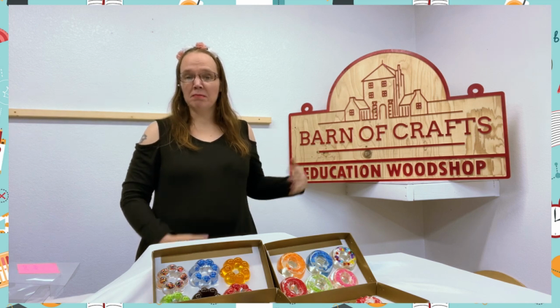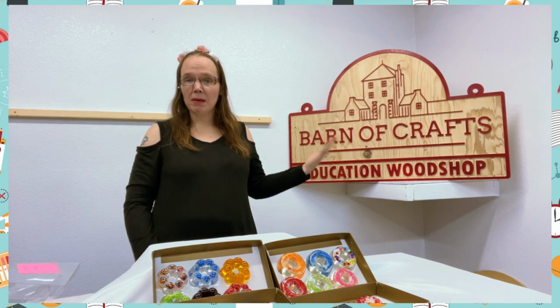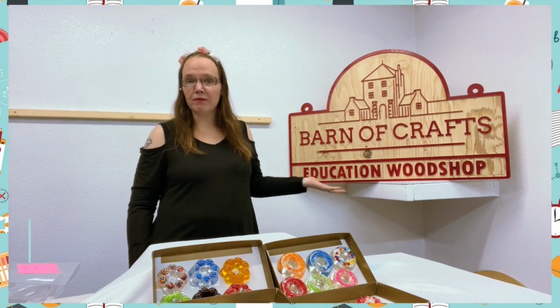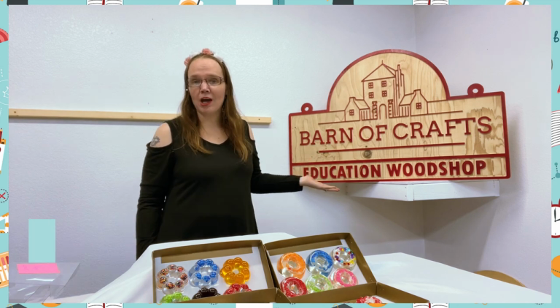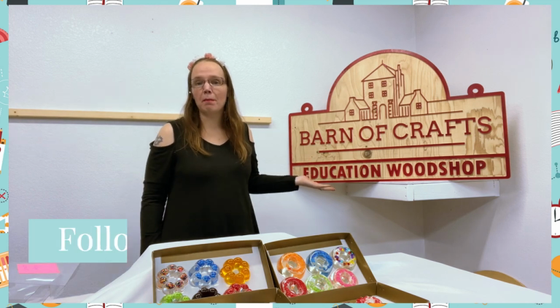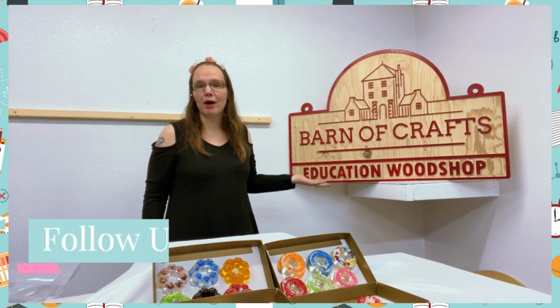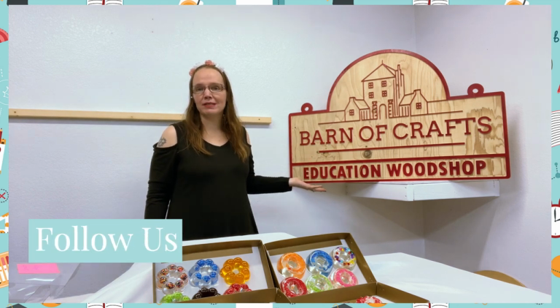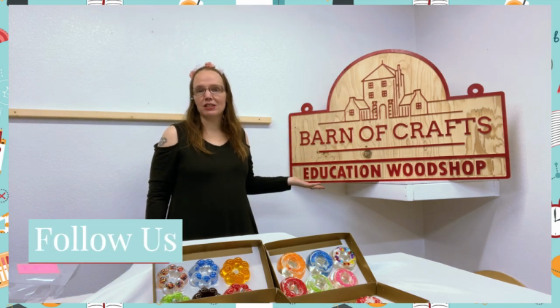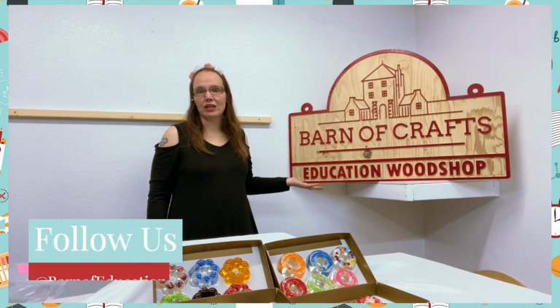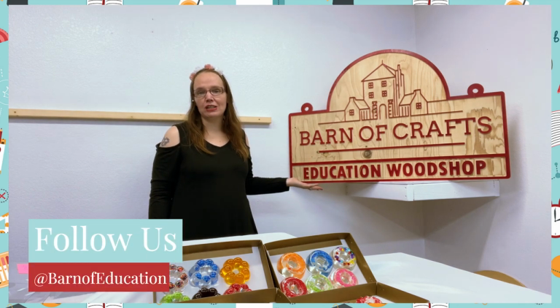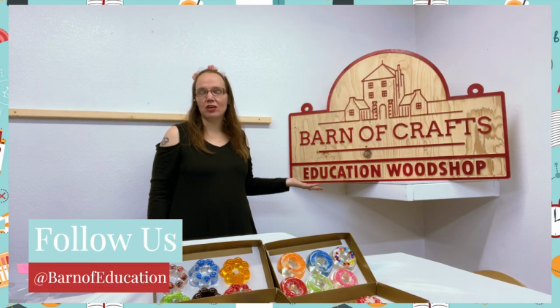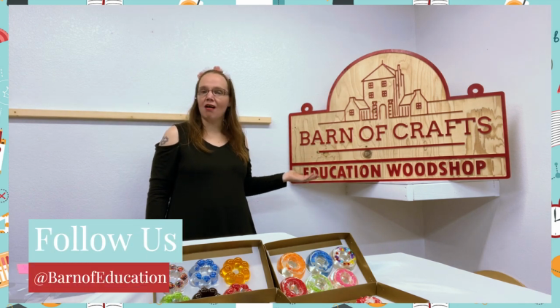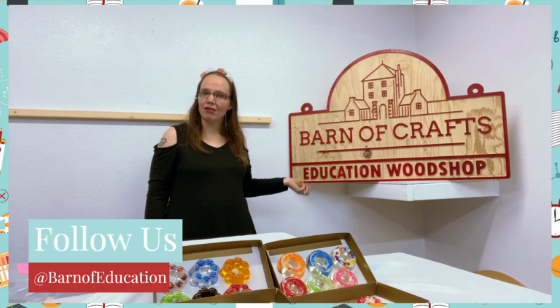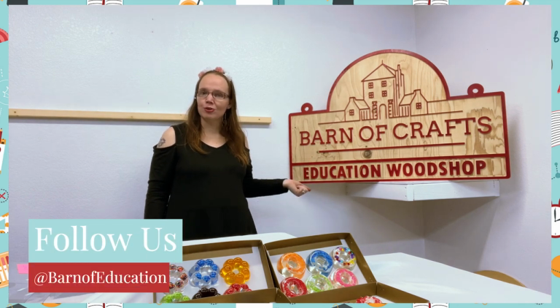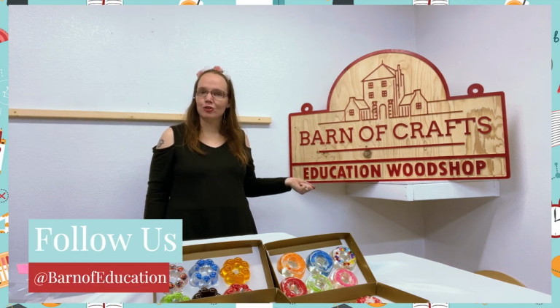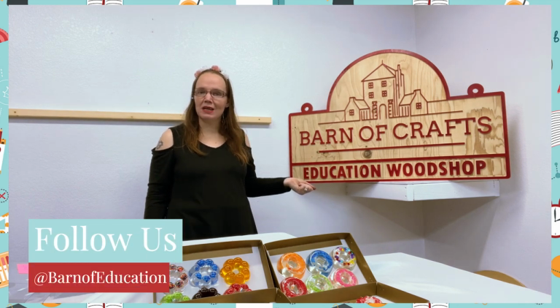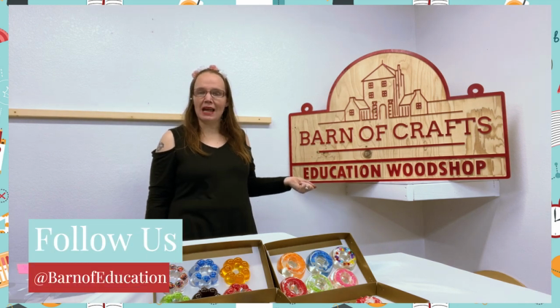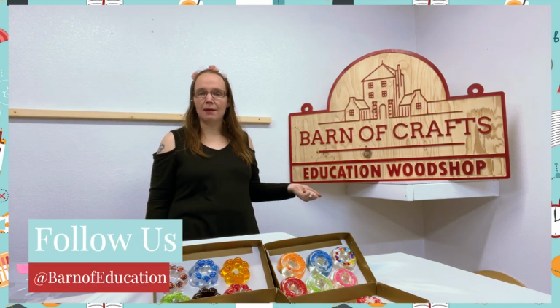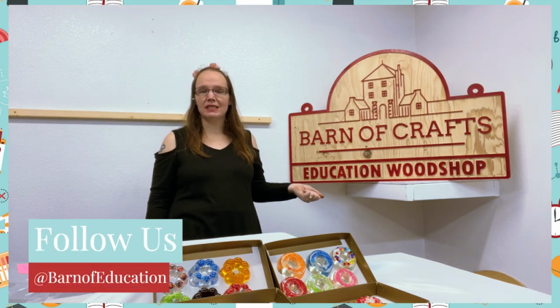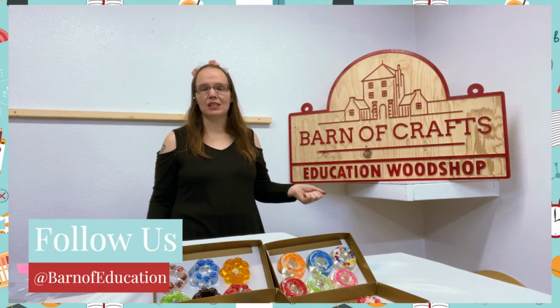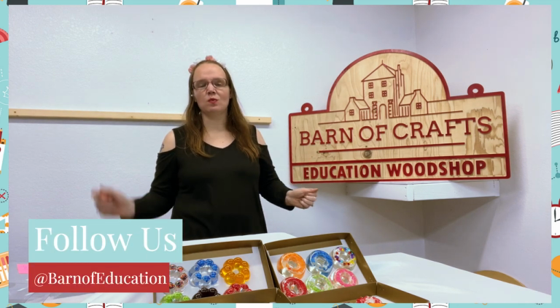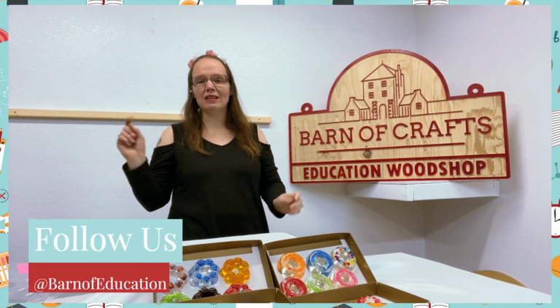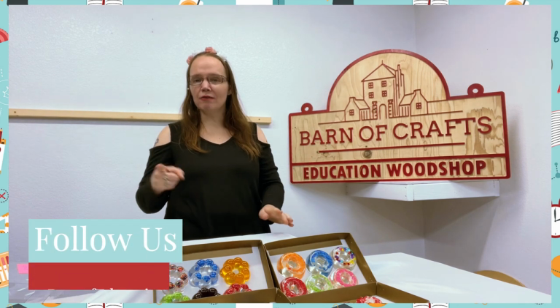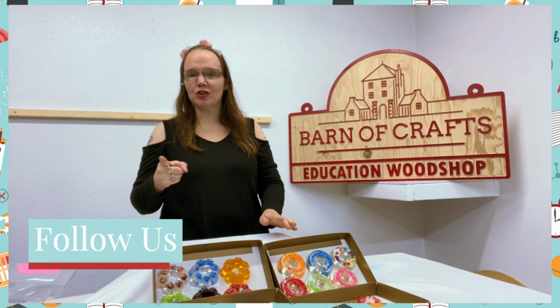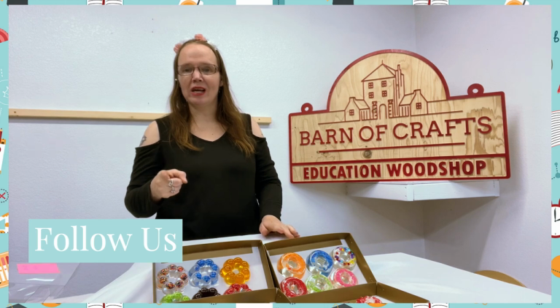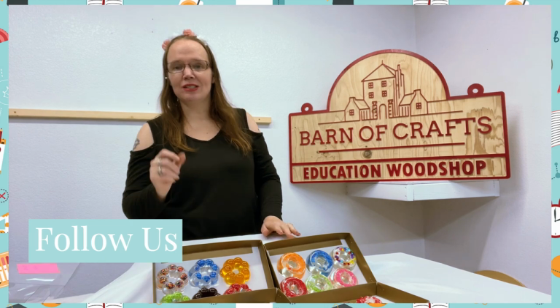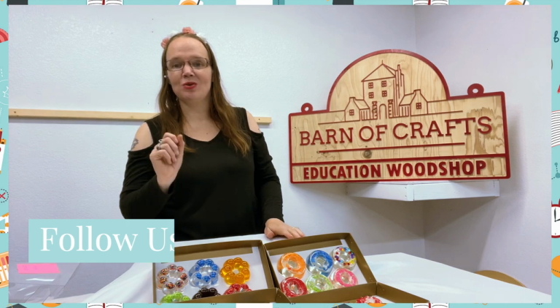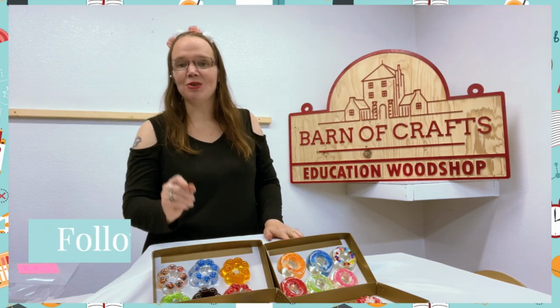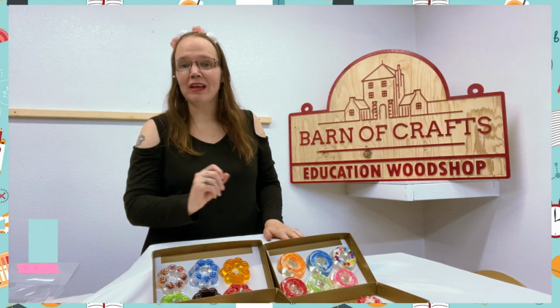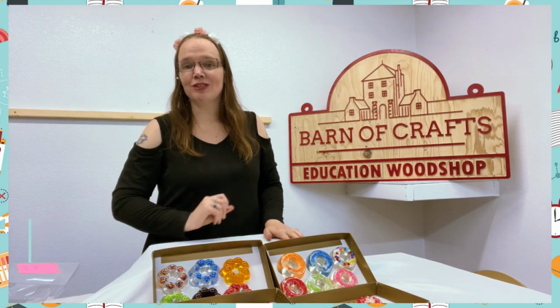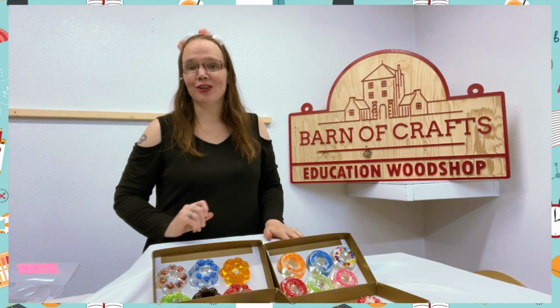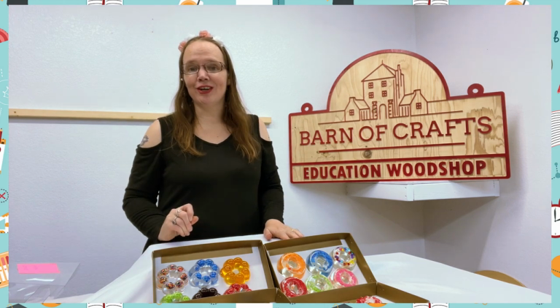Remember, follow Barnes of Education on all our social media apps, as we love to create so you love to learn.